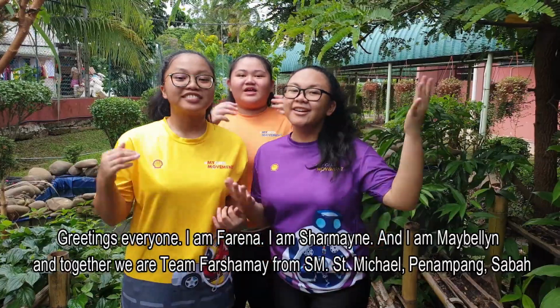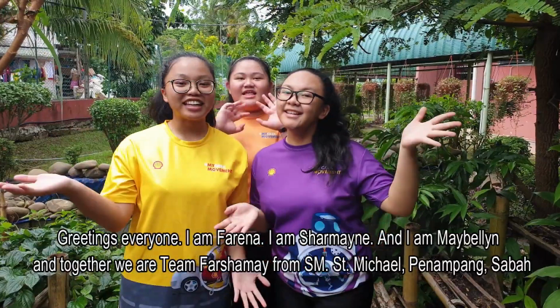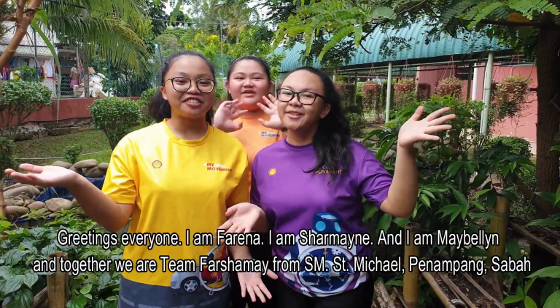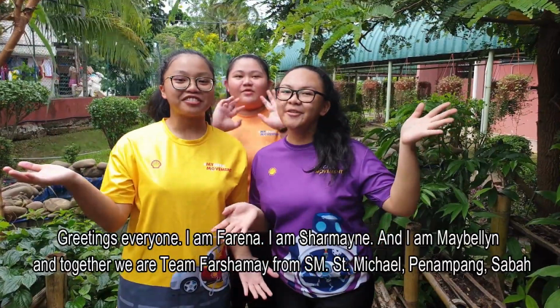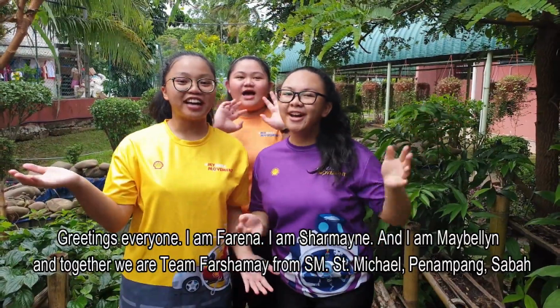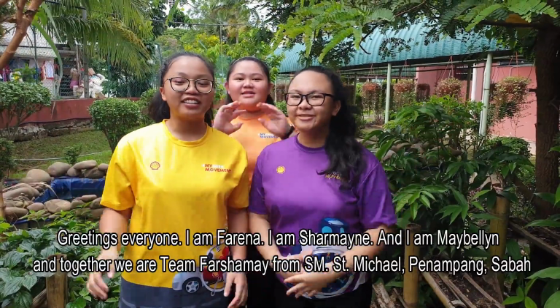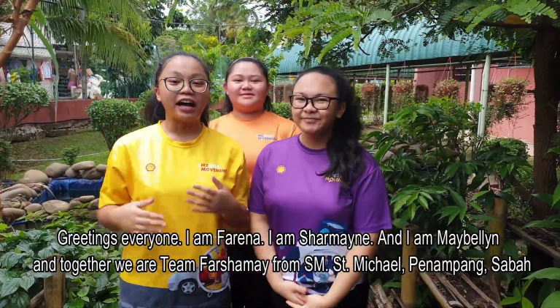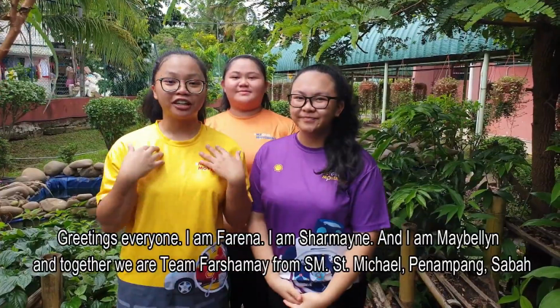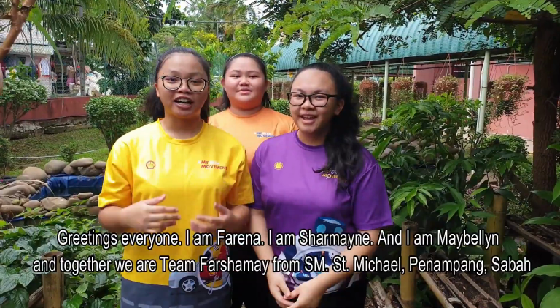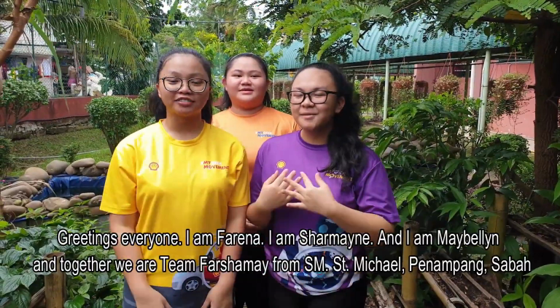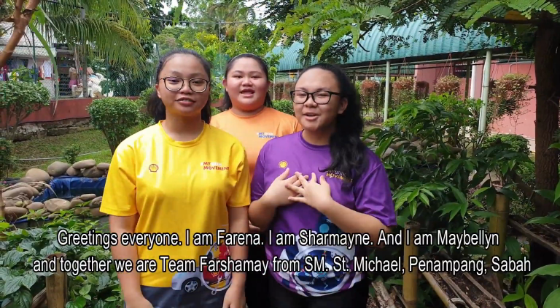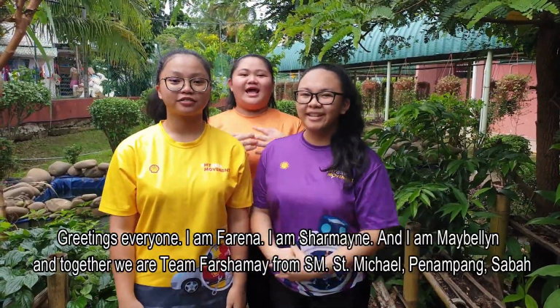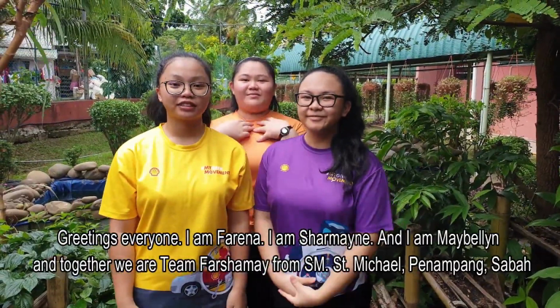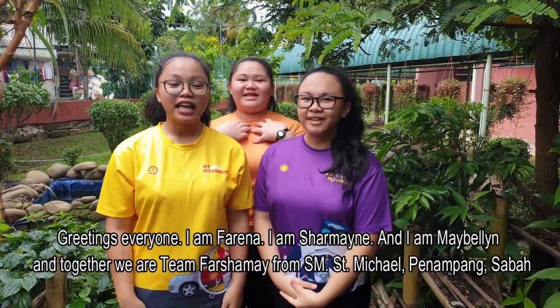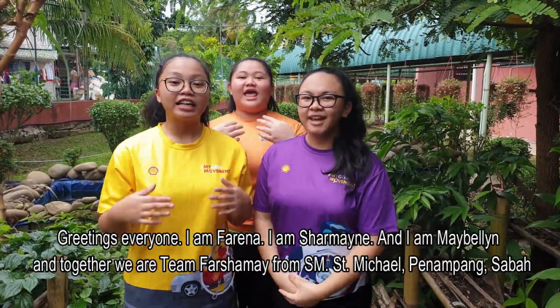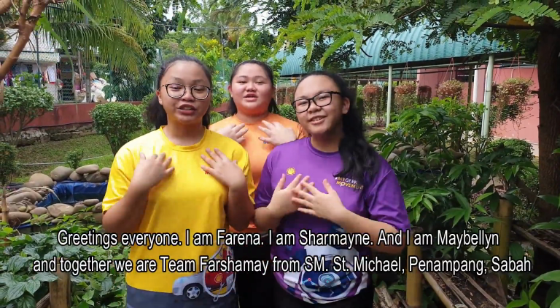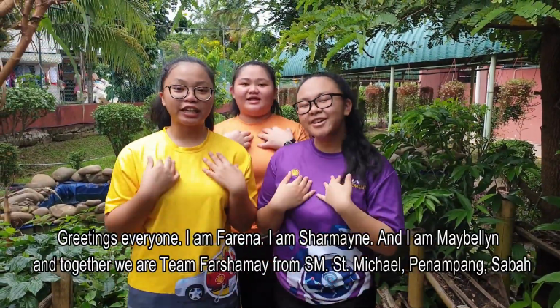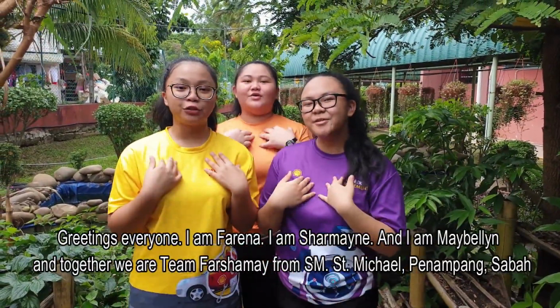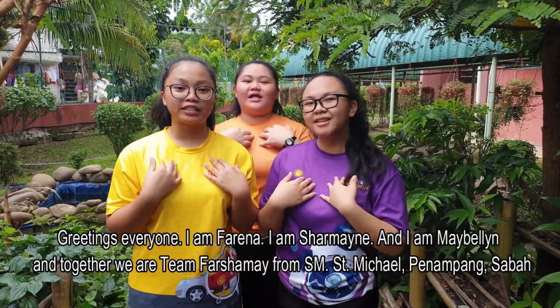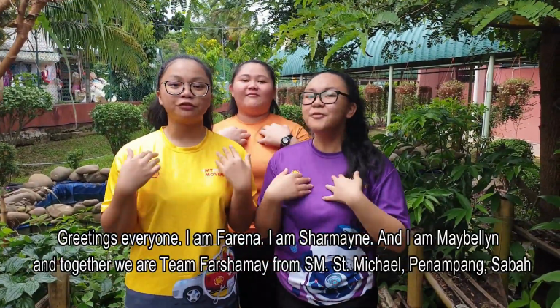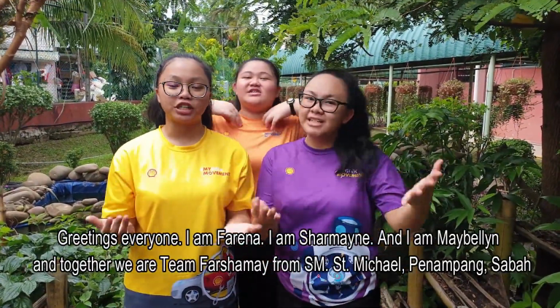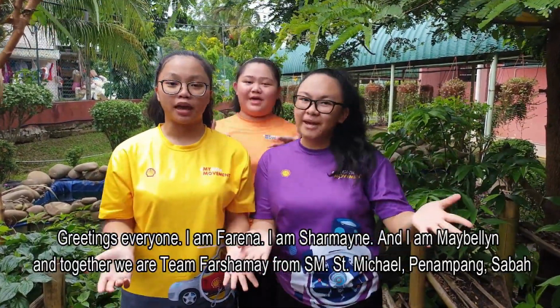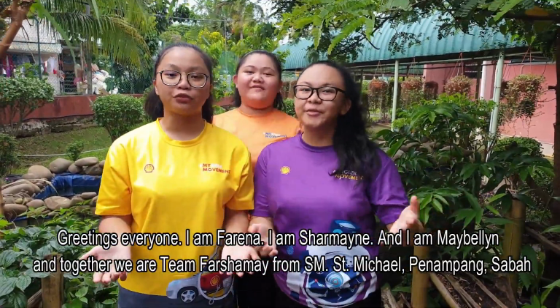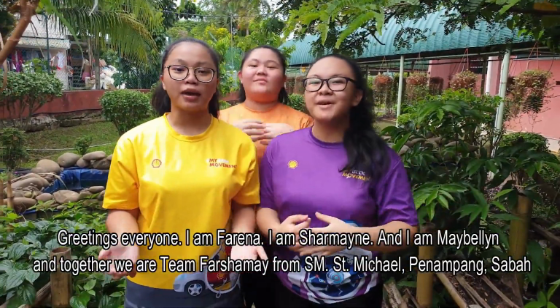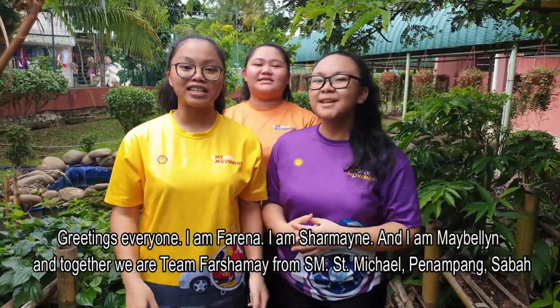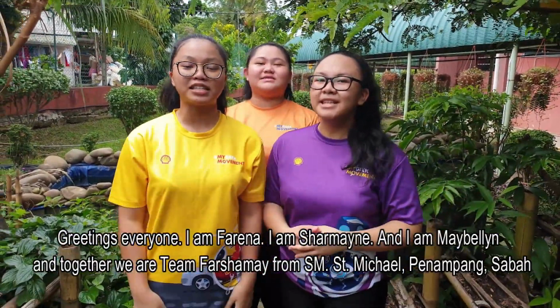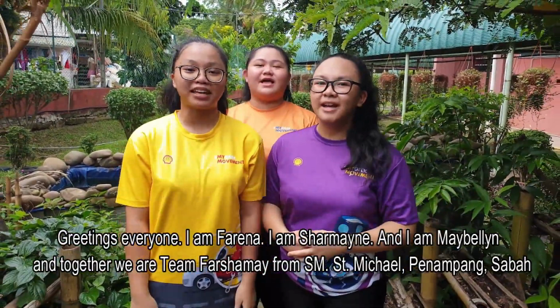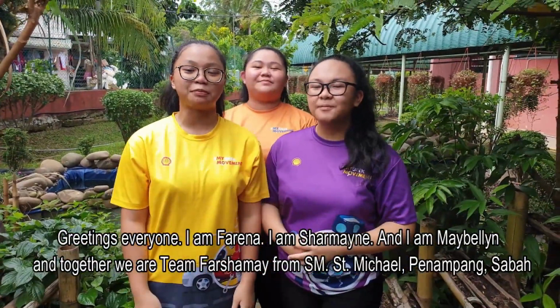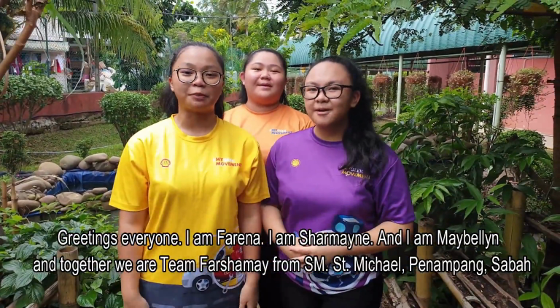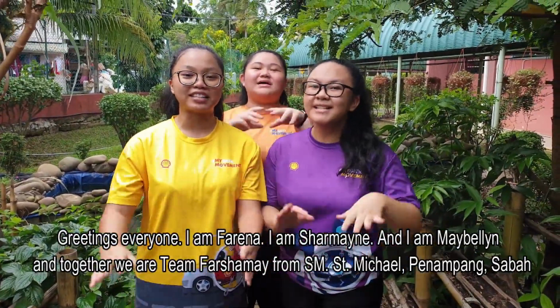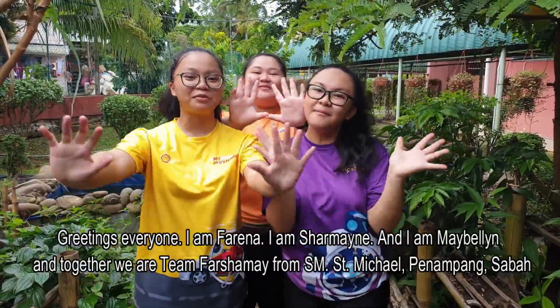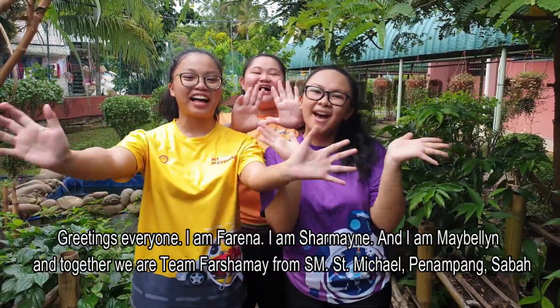Greetings everyone! I'm Farina, I'm Charmaine, I'm Eveline, and together we are Team Fashameh from SM St. Michael Pinampang Sabah!